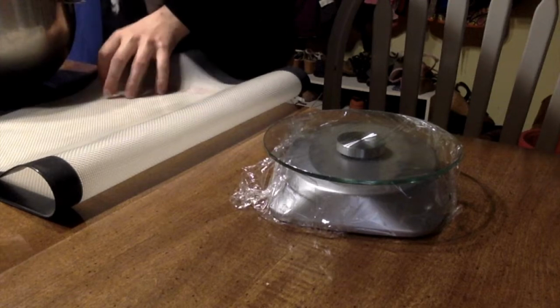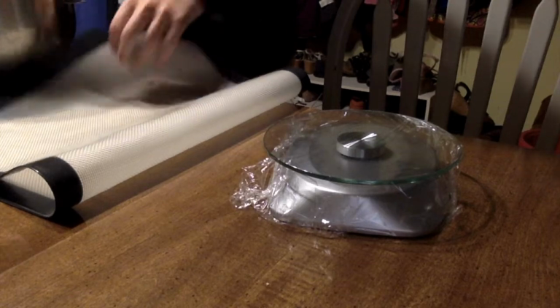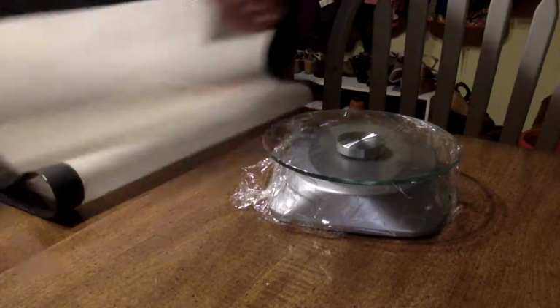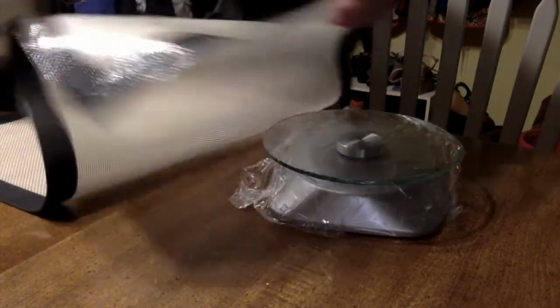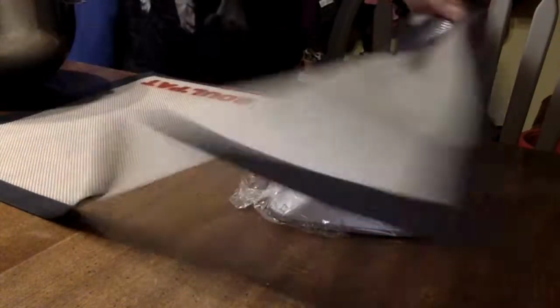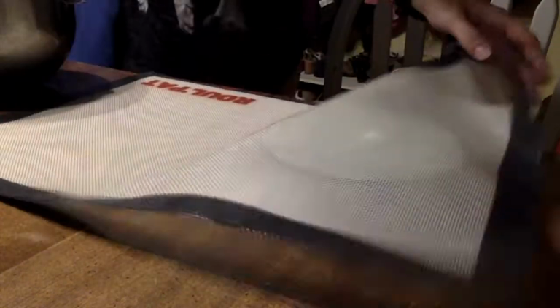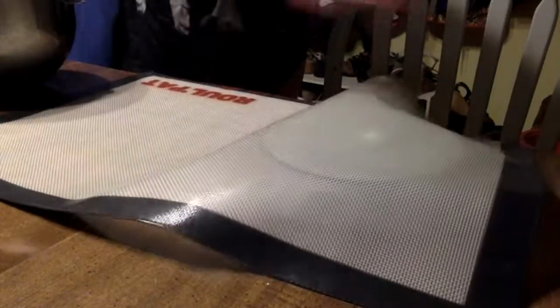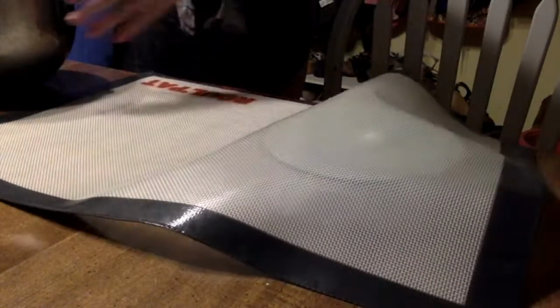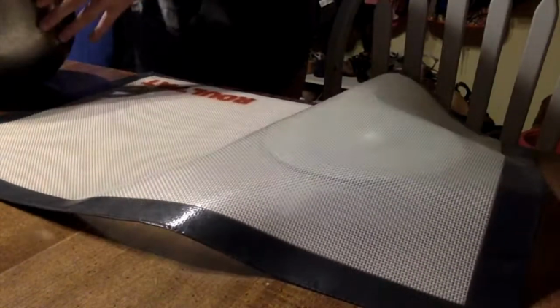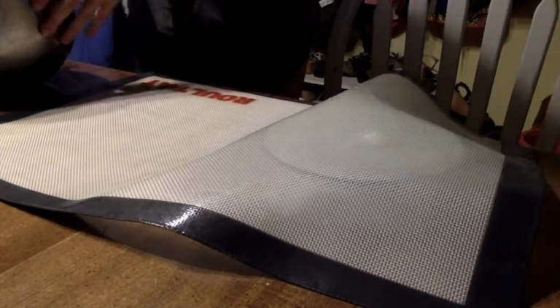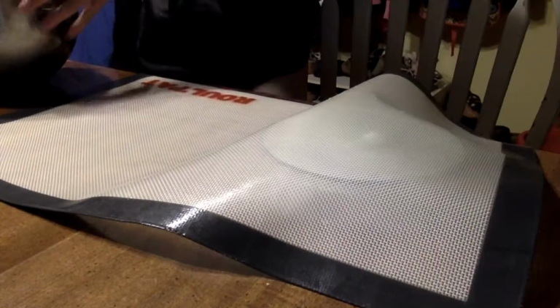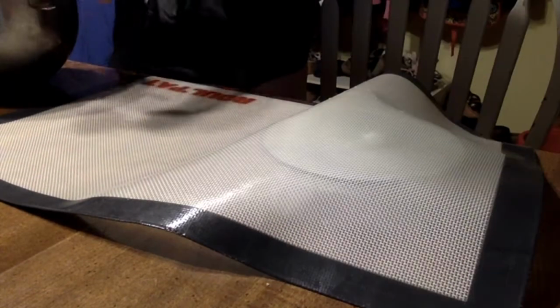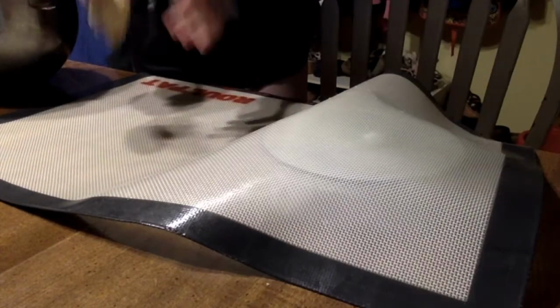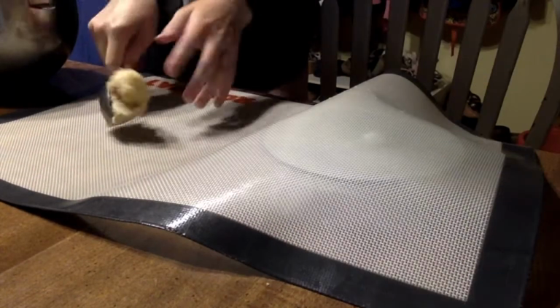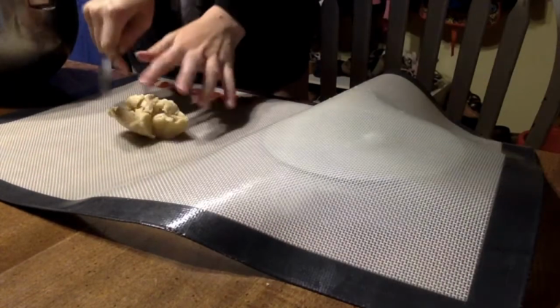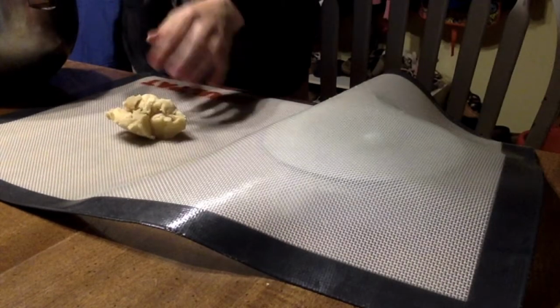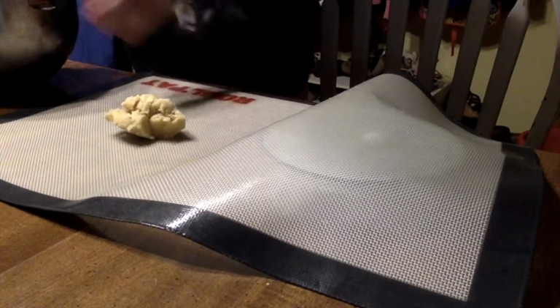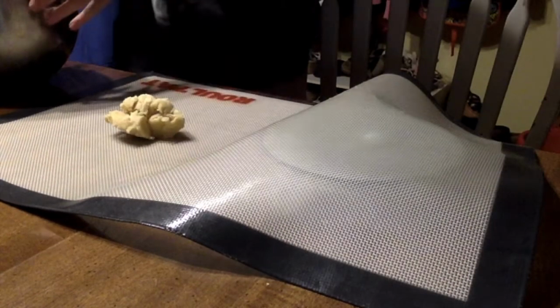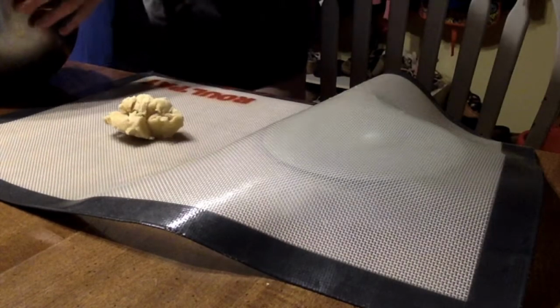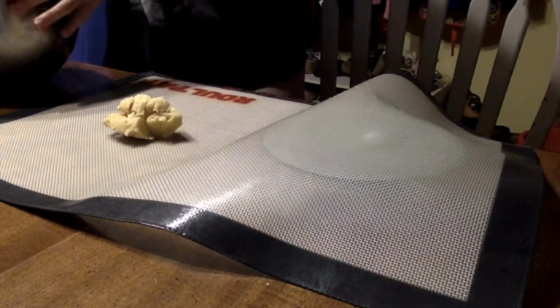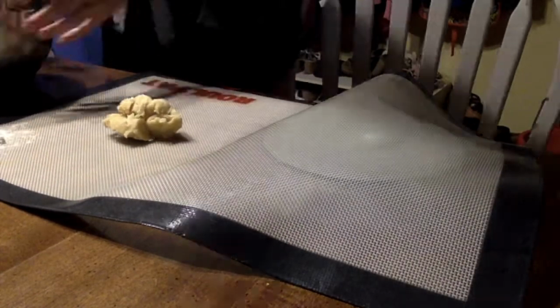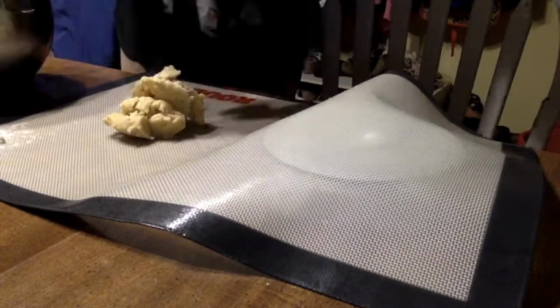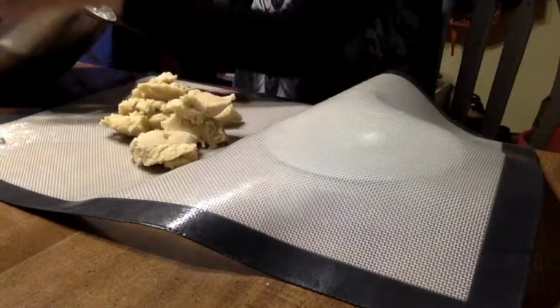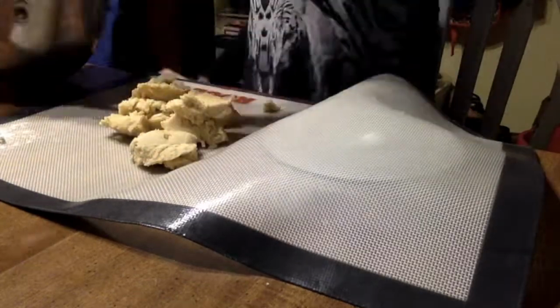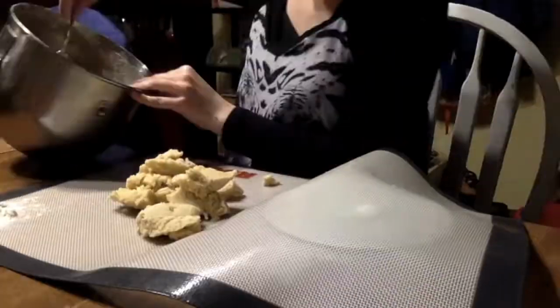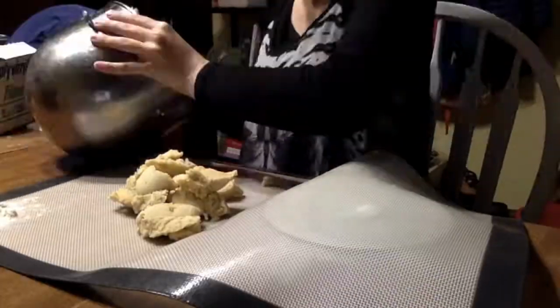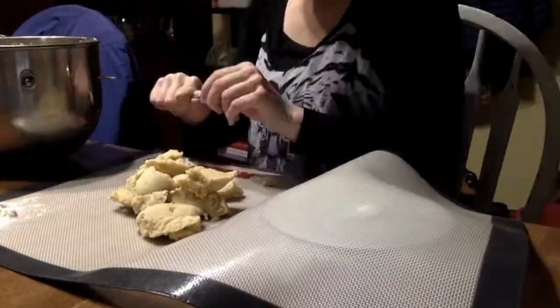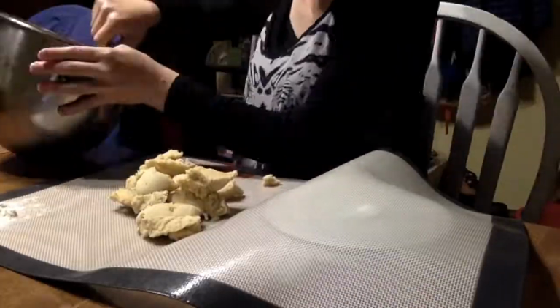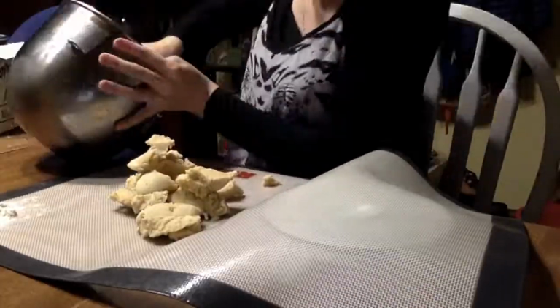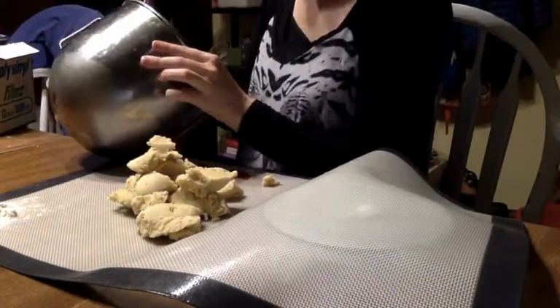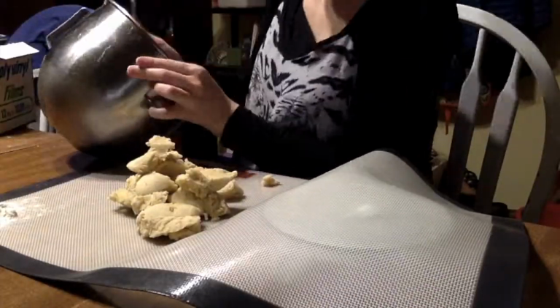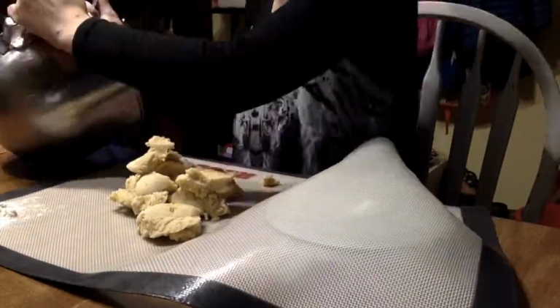Hi! Today I'm making rainbow cookies. I'm skipping the actual mixing the dough part so y'all can see the really fun part.